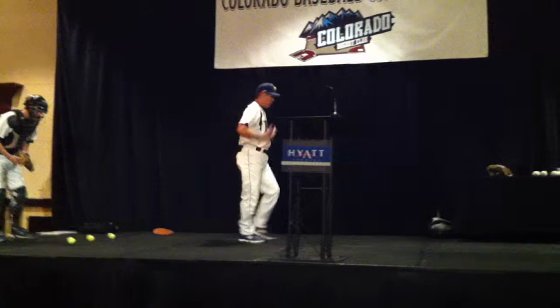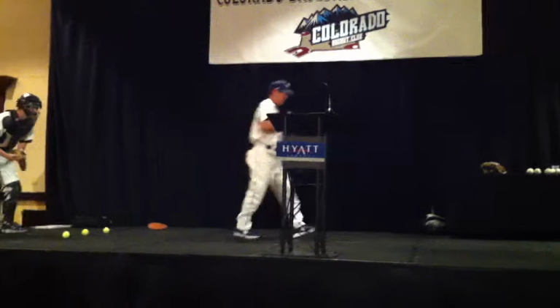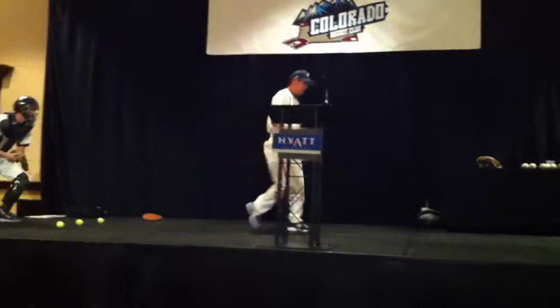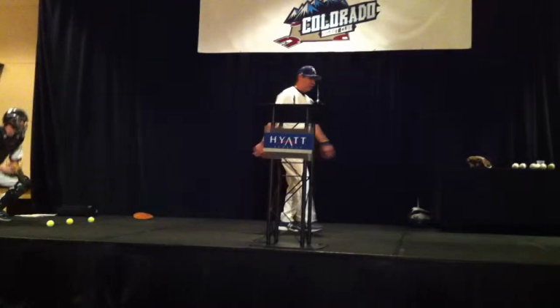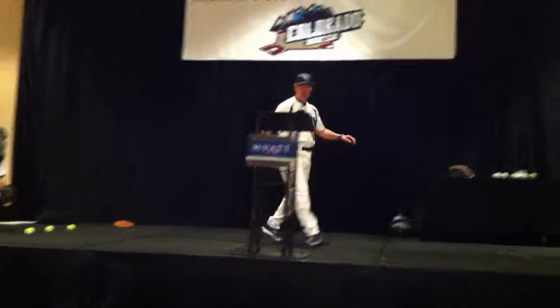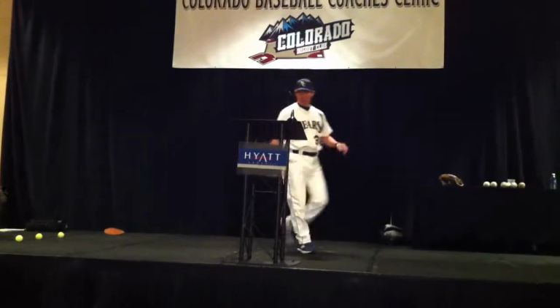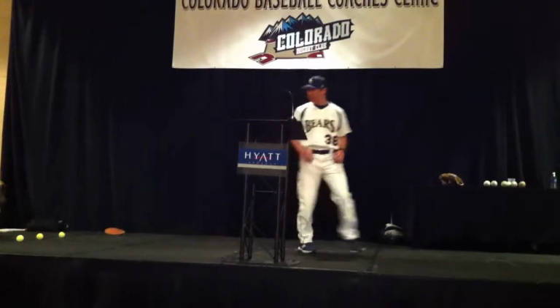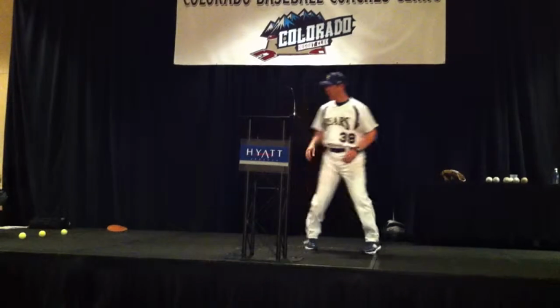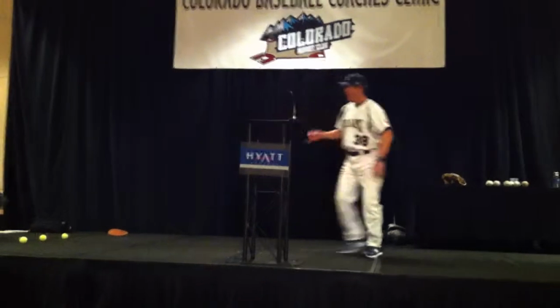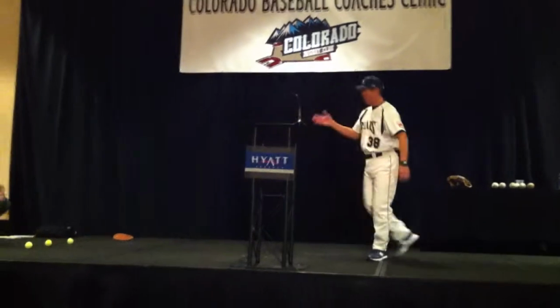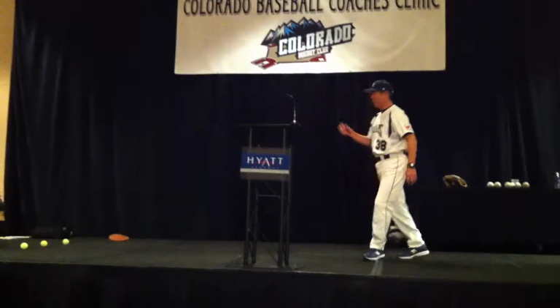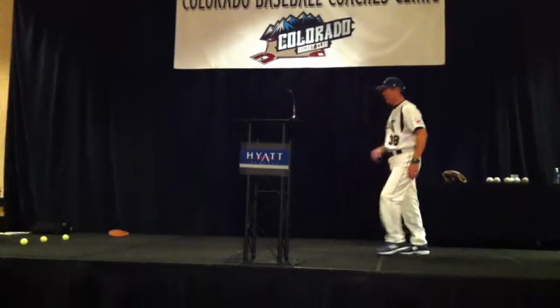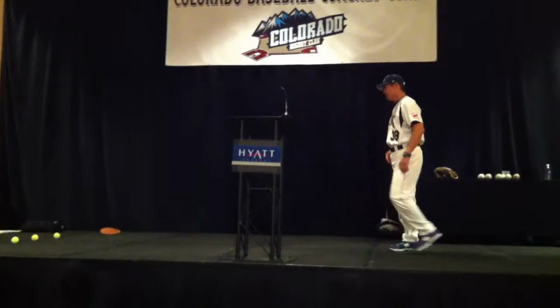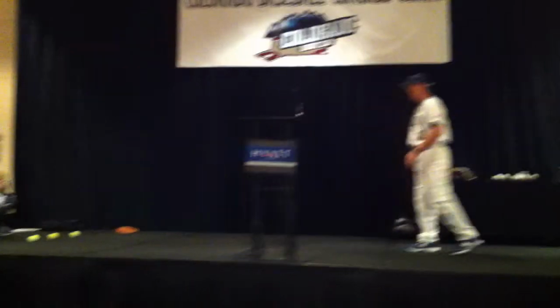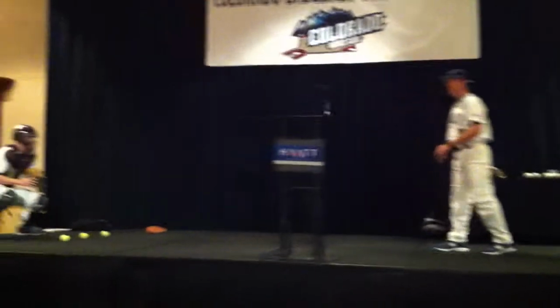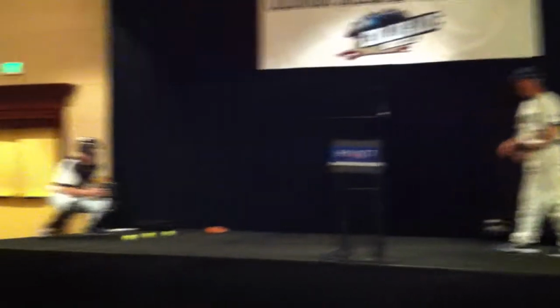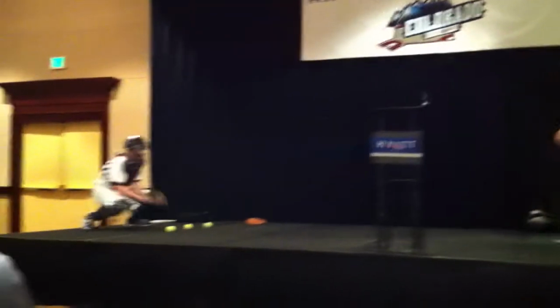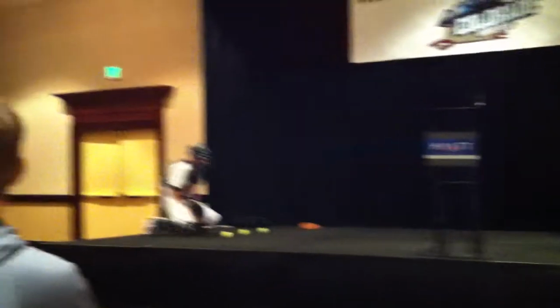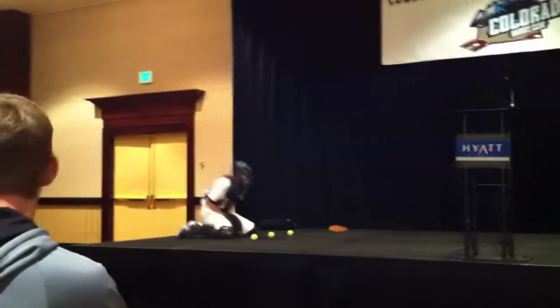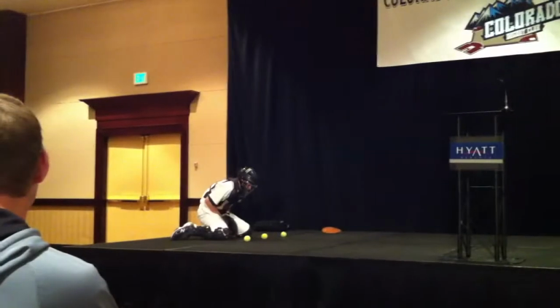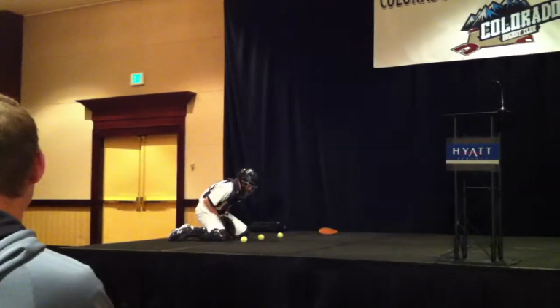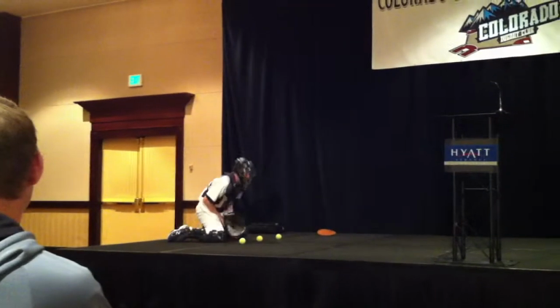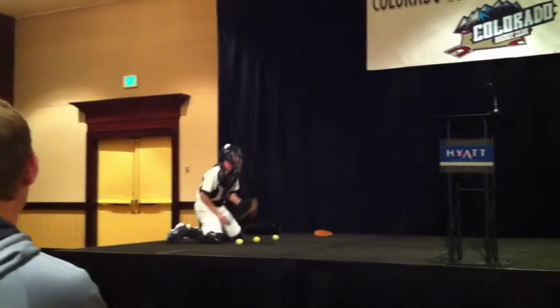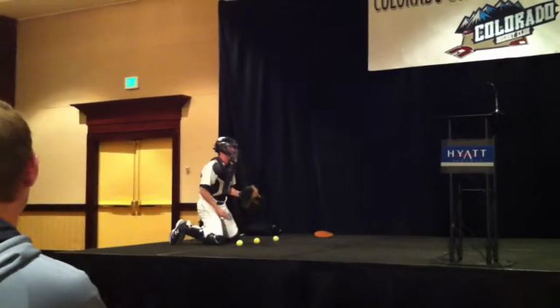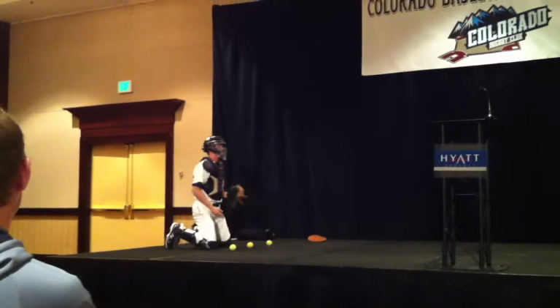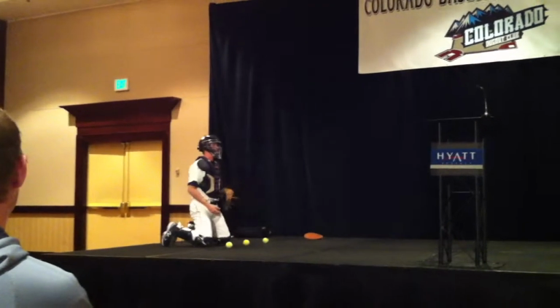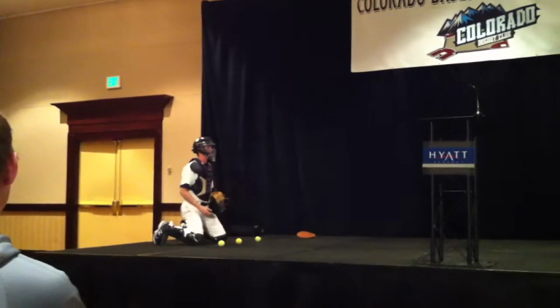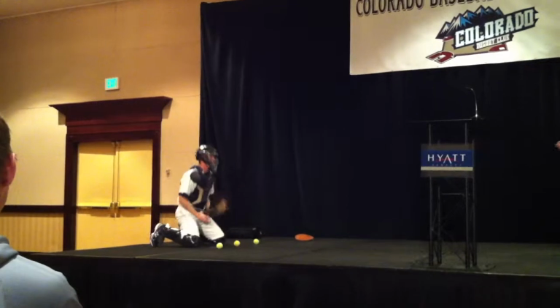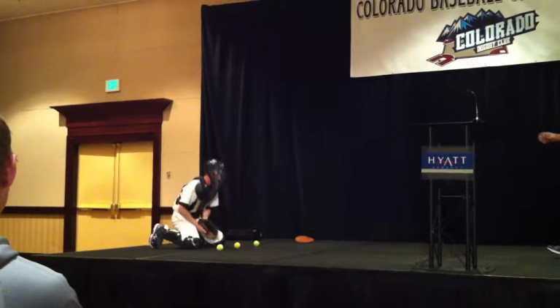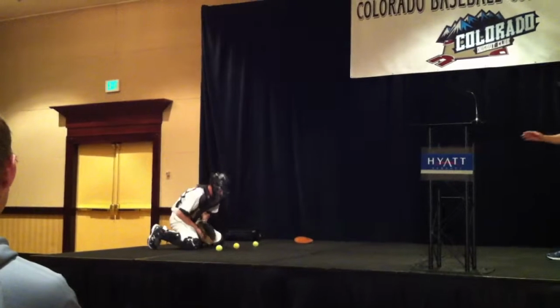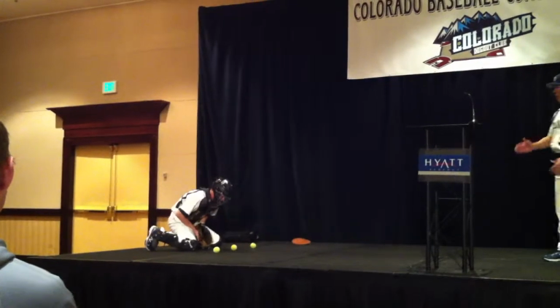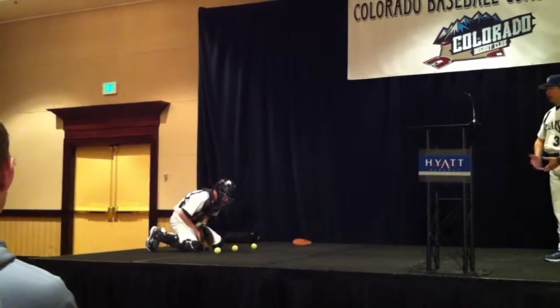We do a dry drill first. We go middle. Square your body down. Go middle.